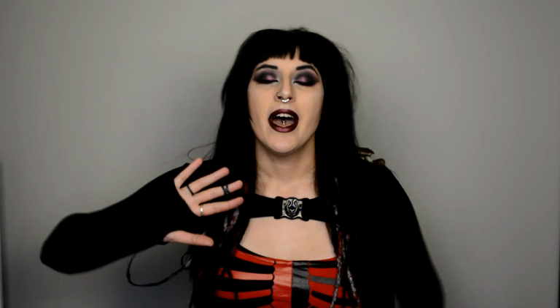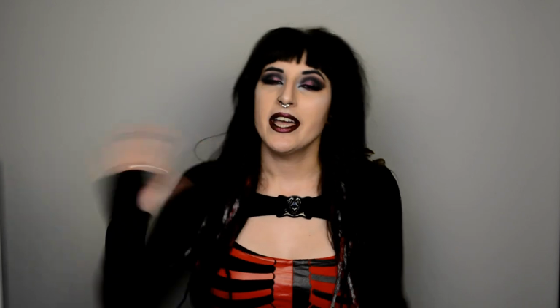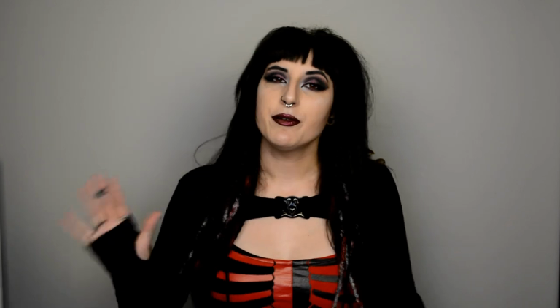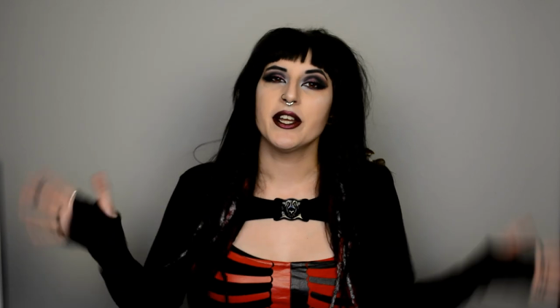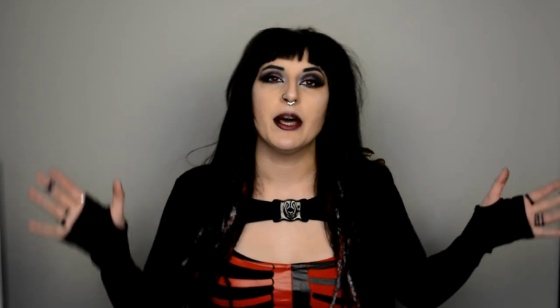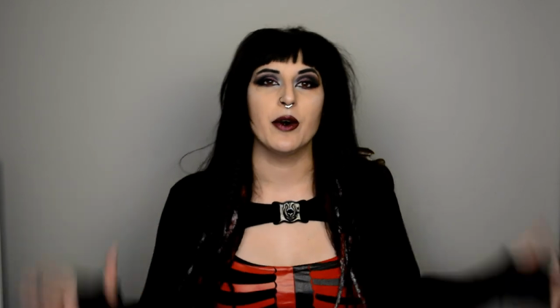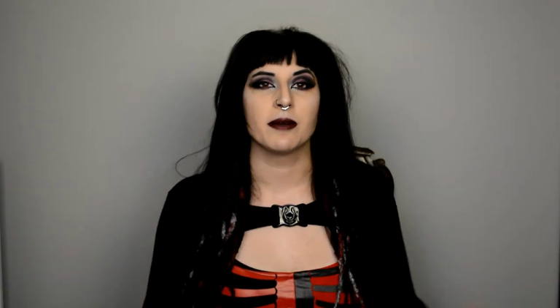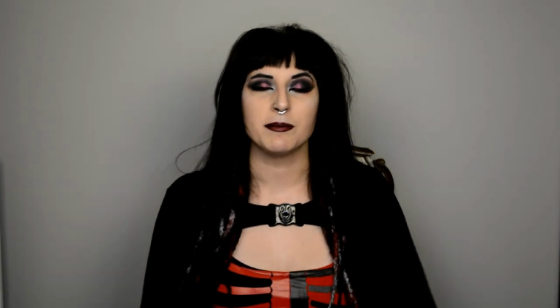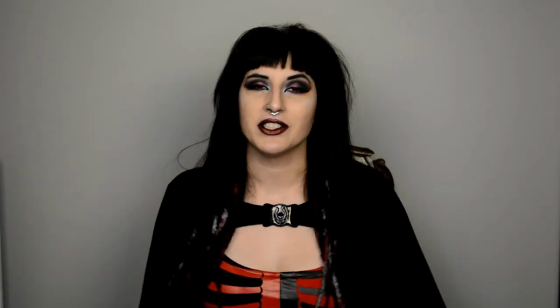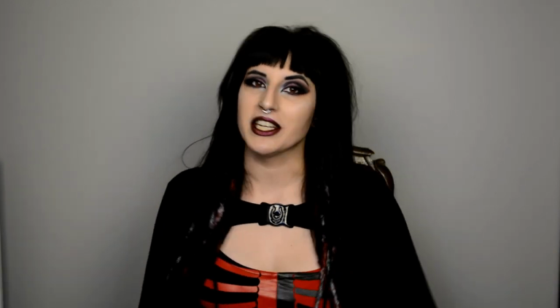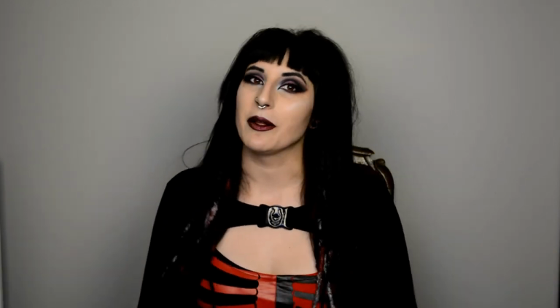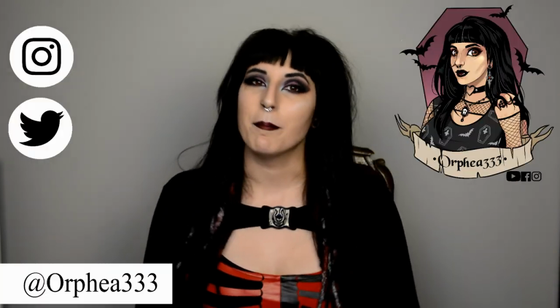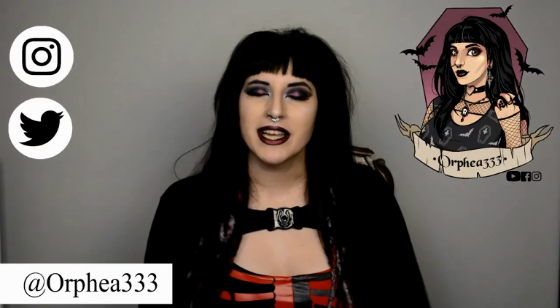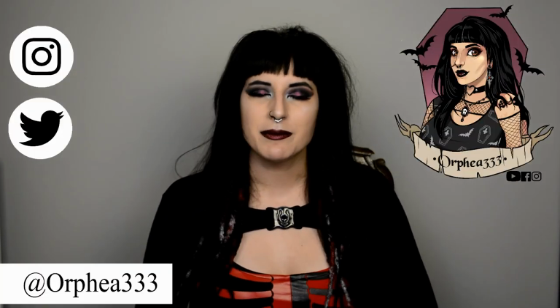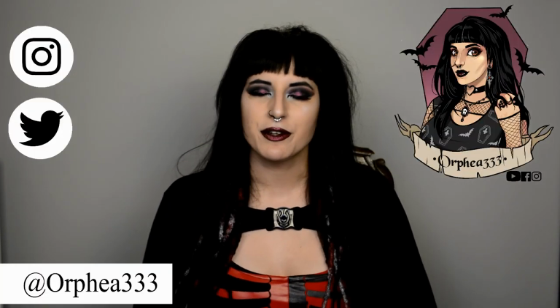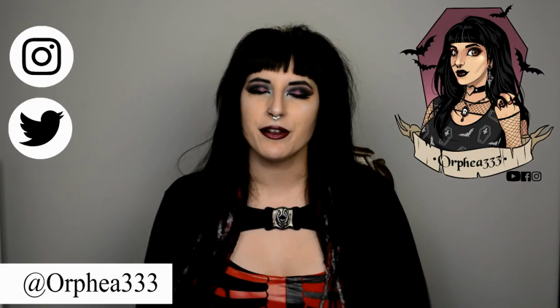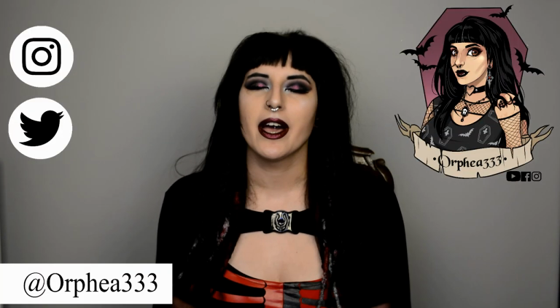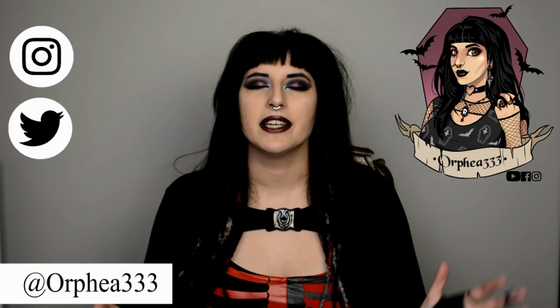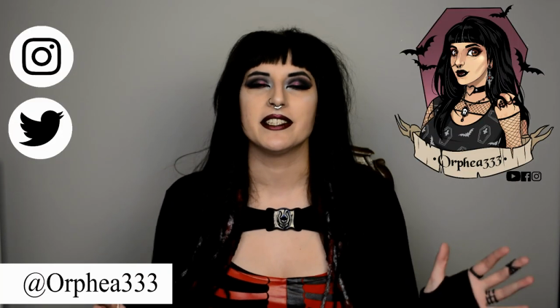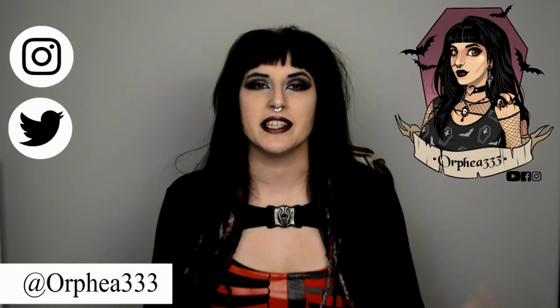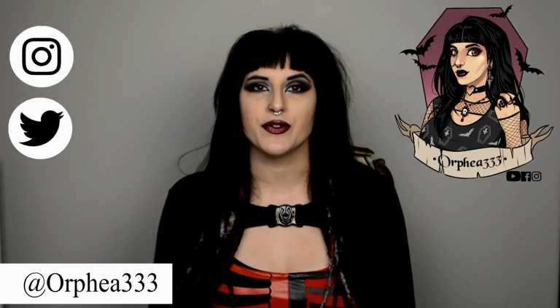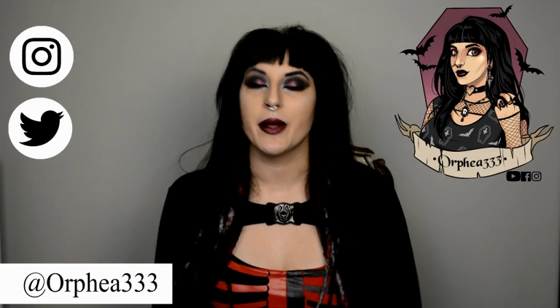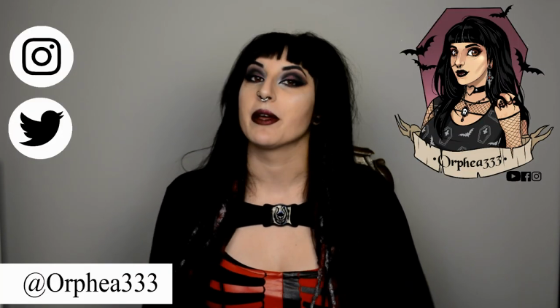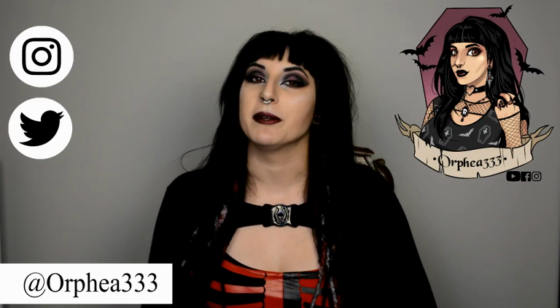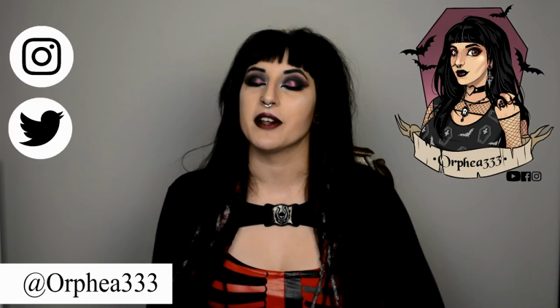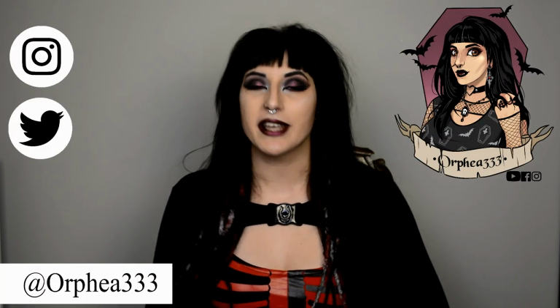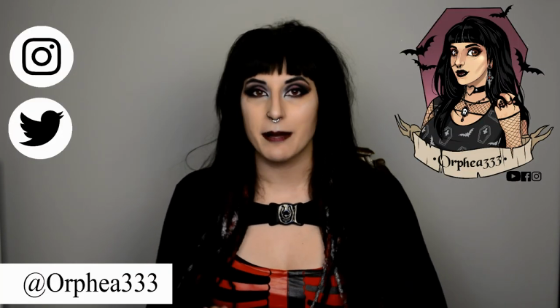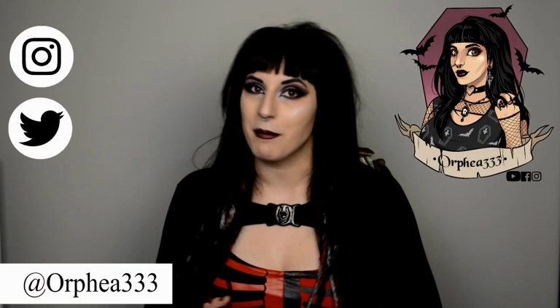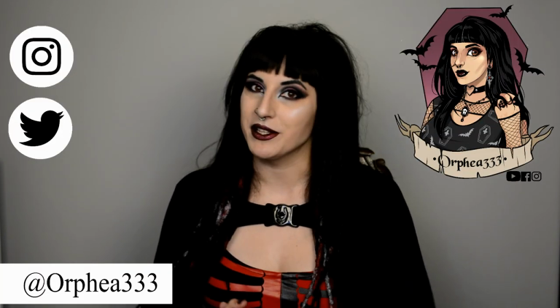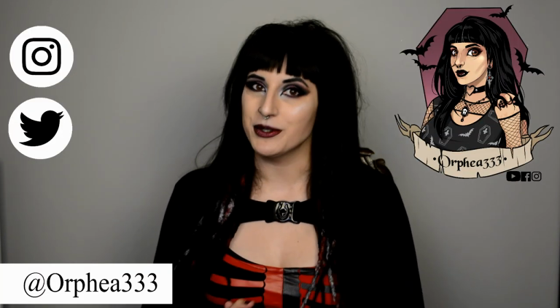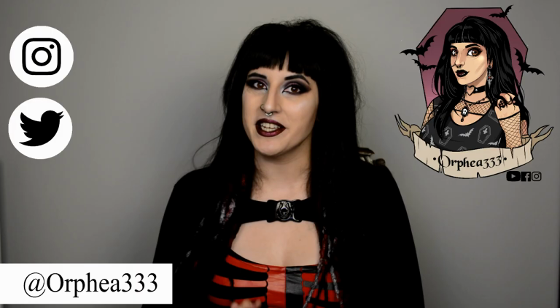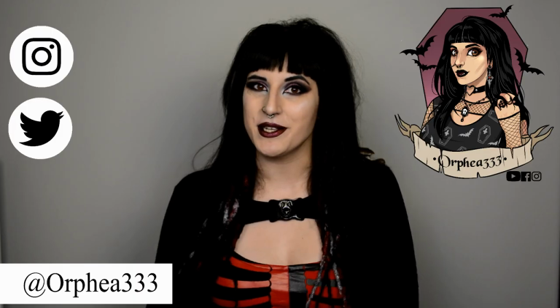Hi everyone and welcome to my channel. My name is Arvia and in today's video I'm going to be talking about my new tattoo.